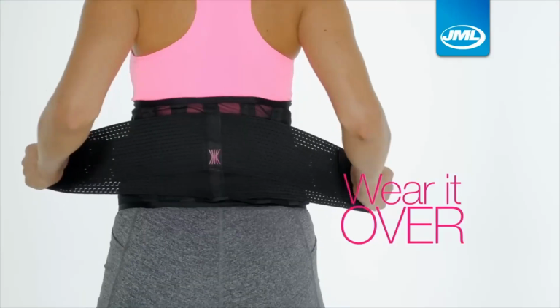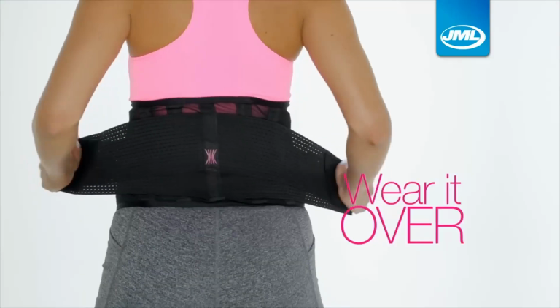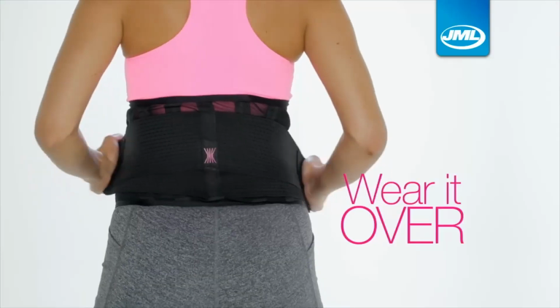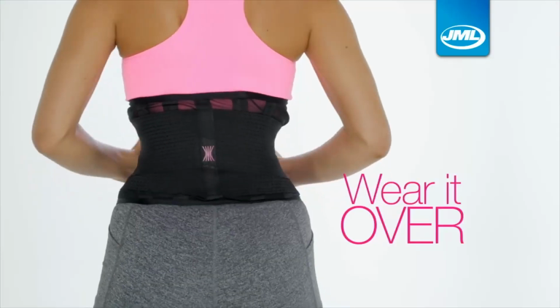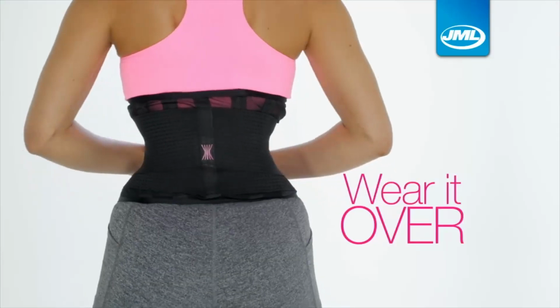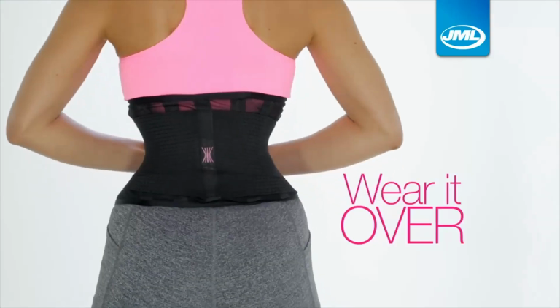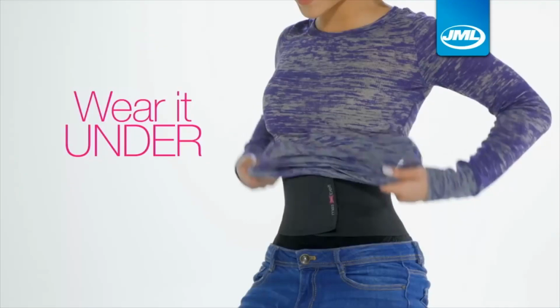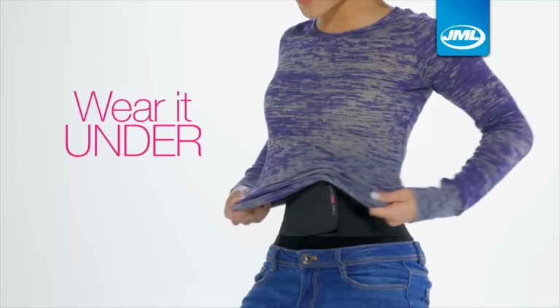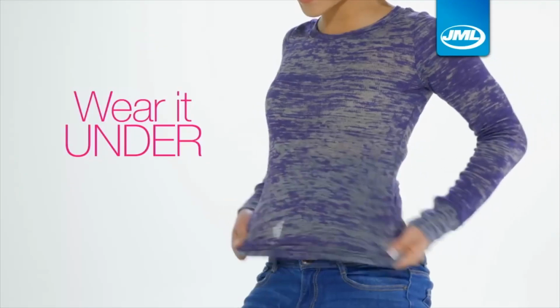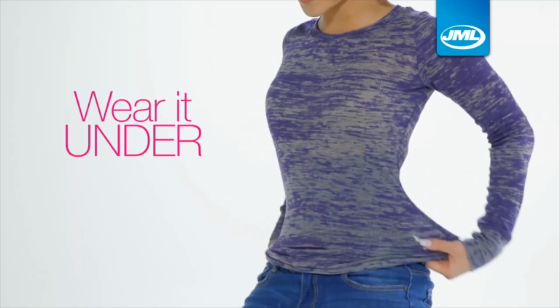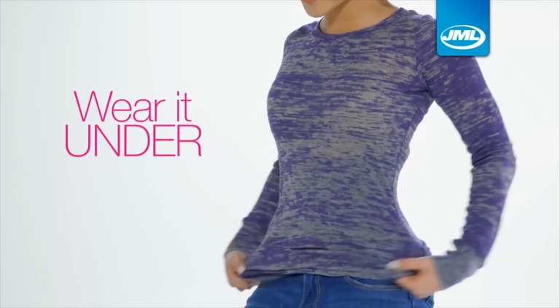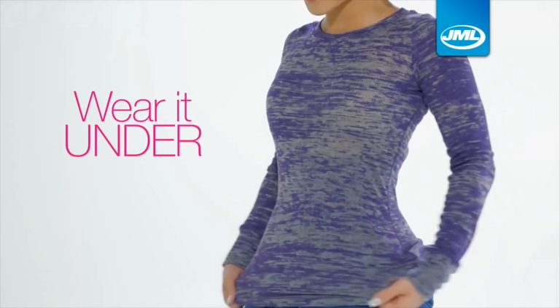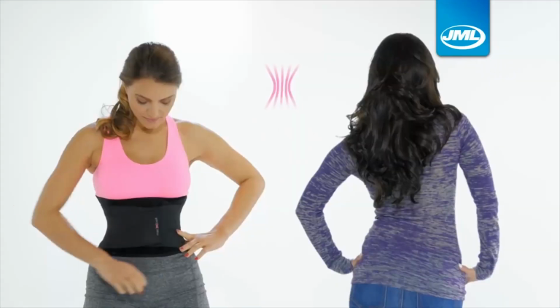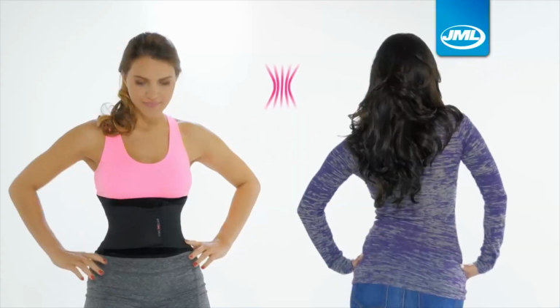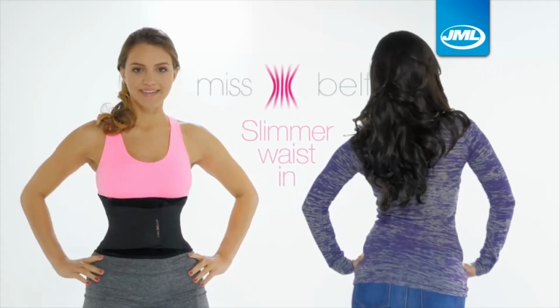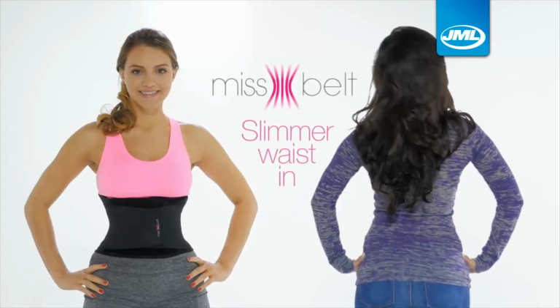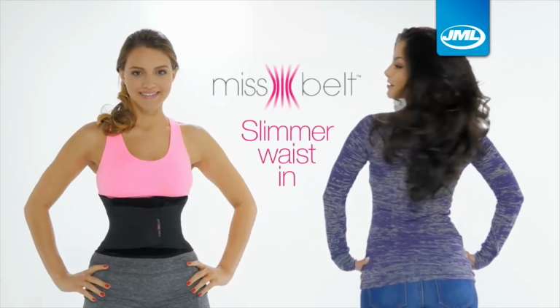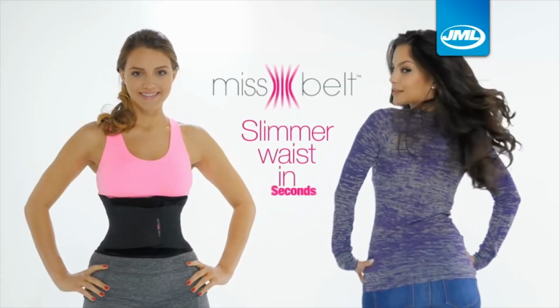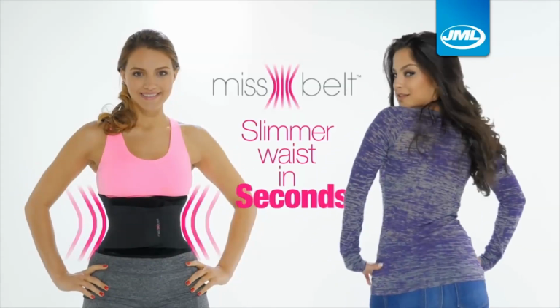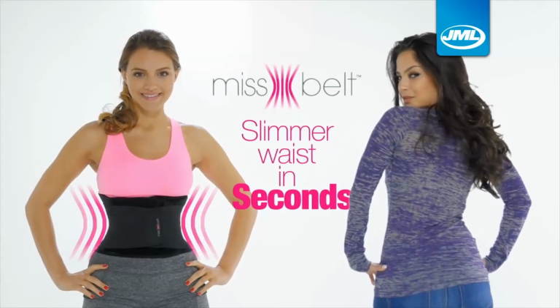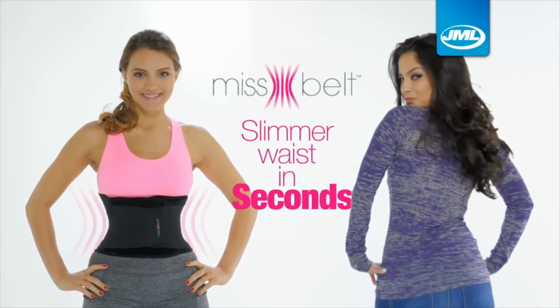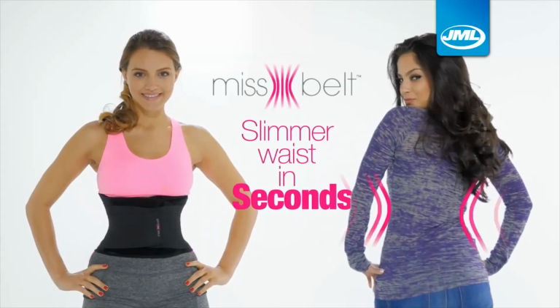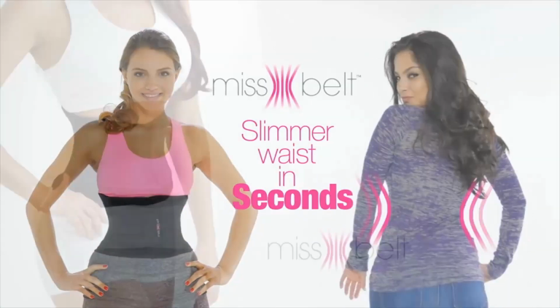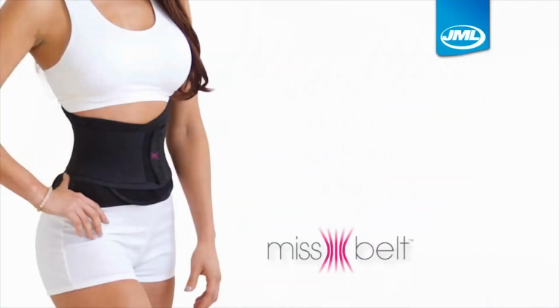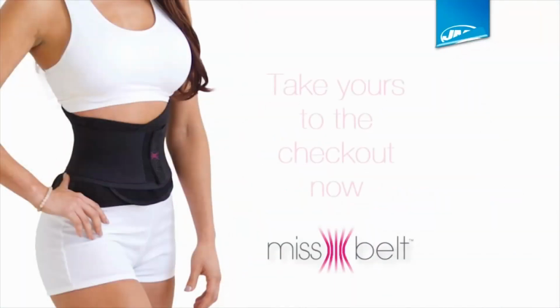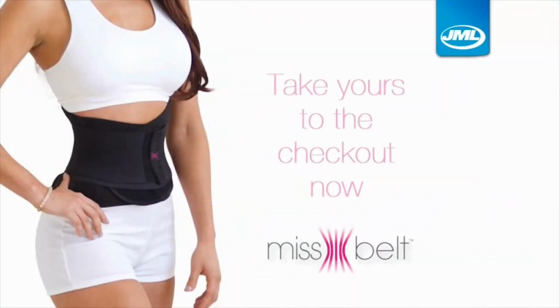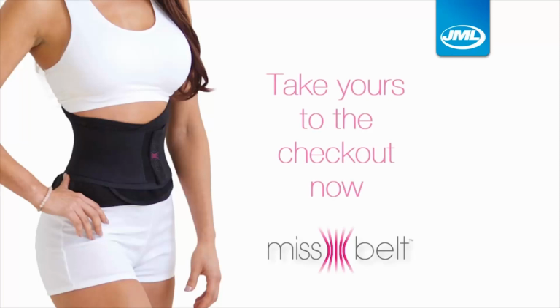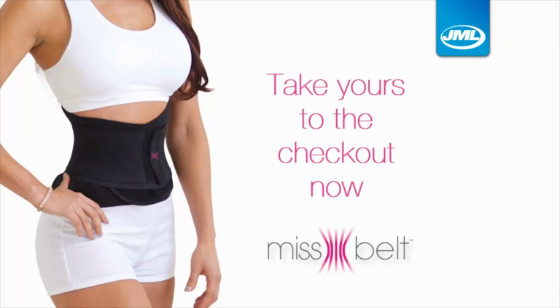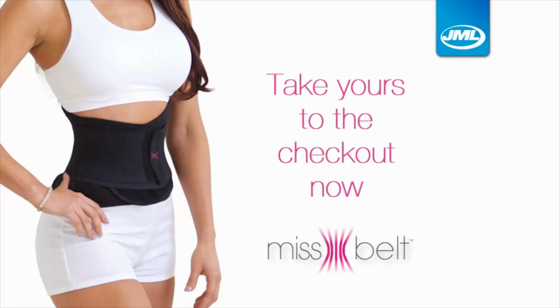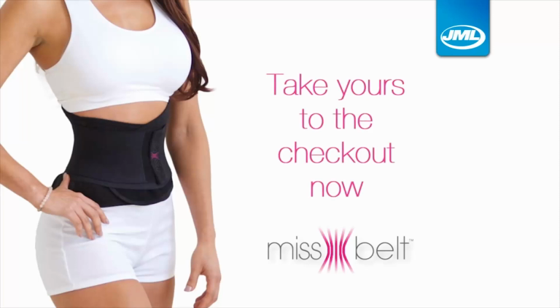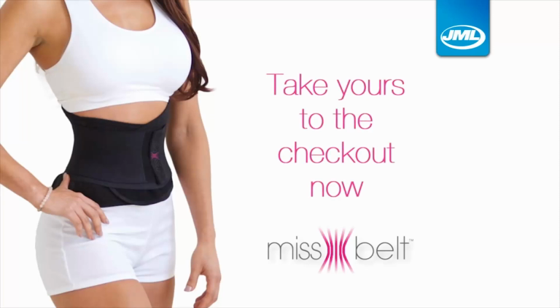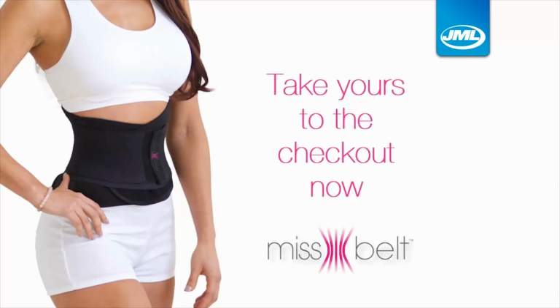Miss Belt — wear it over, wear it under and get a slimmer waist in just seconds. Take yours to the checkout now.